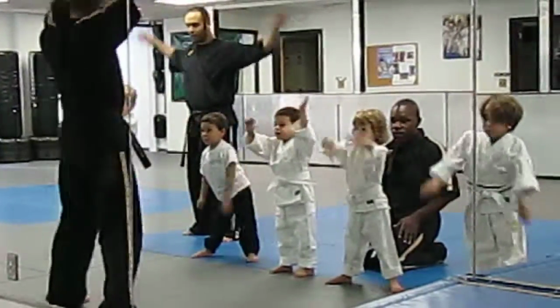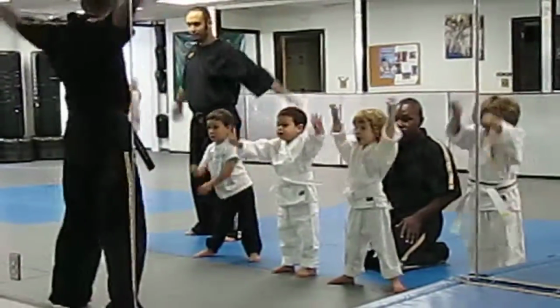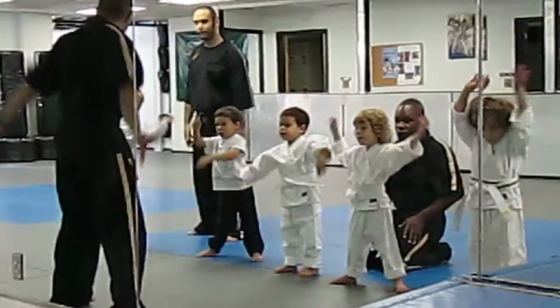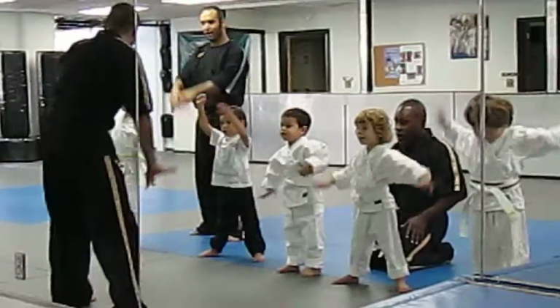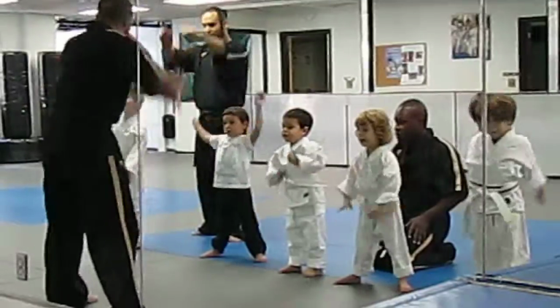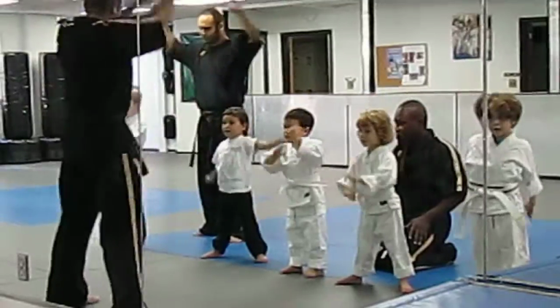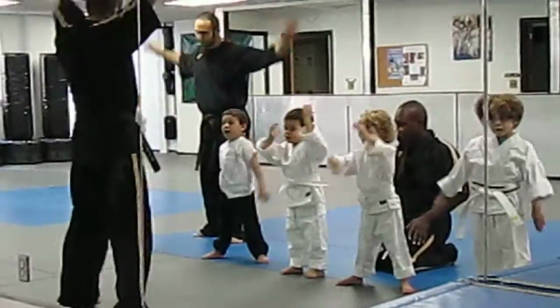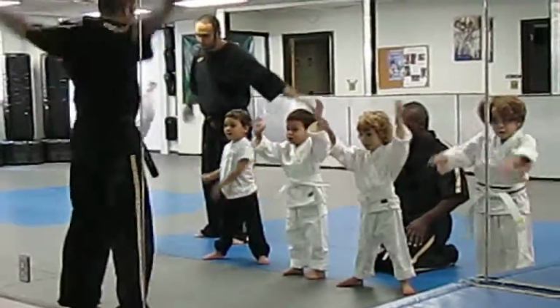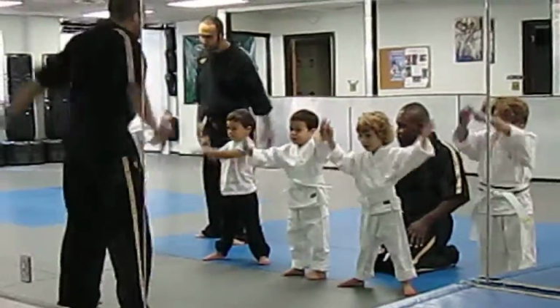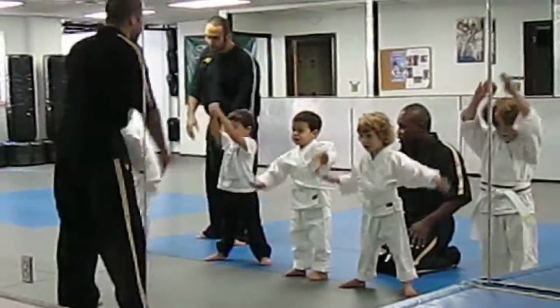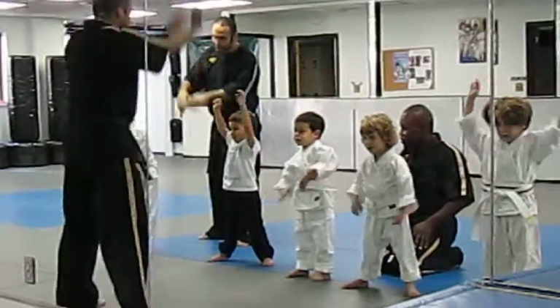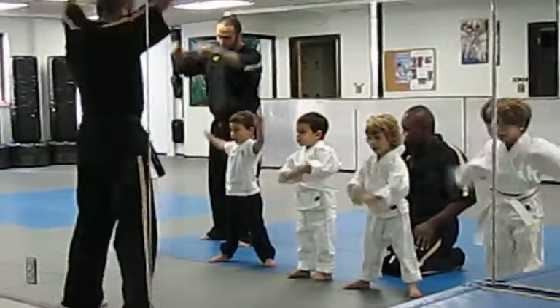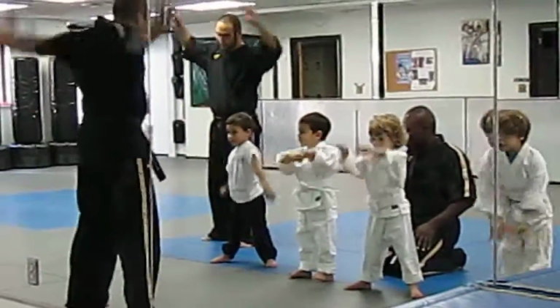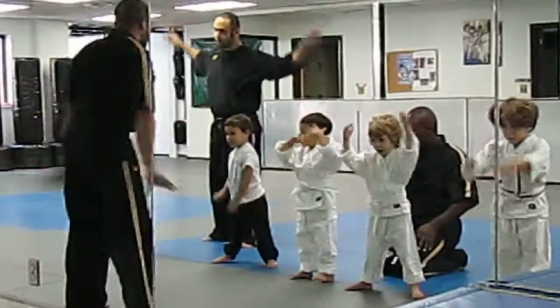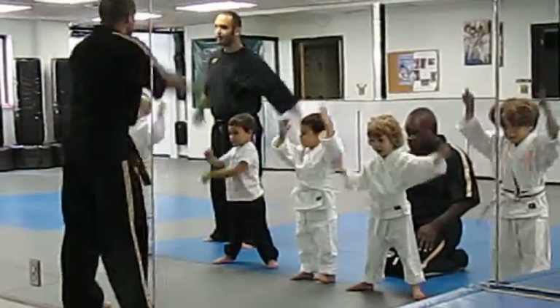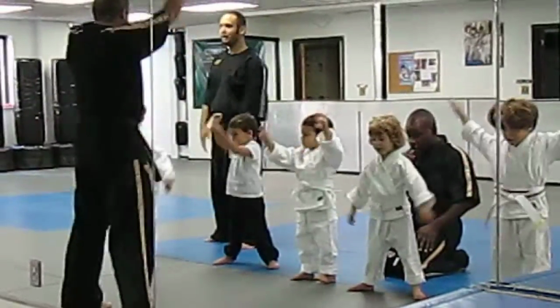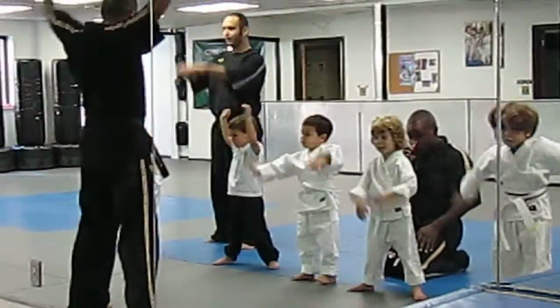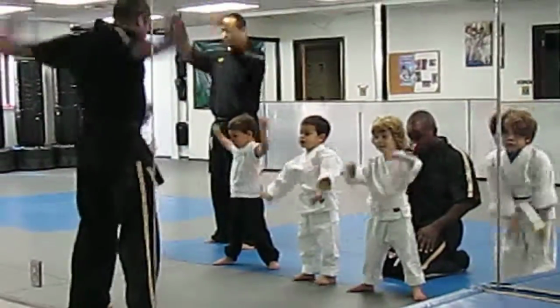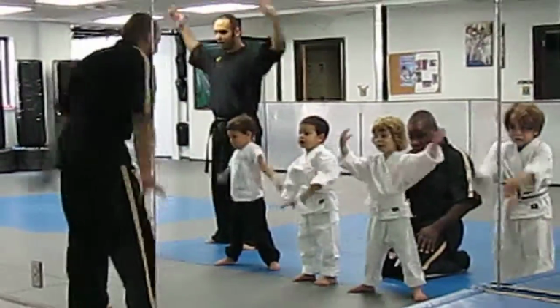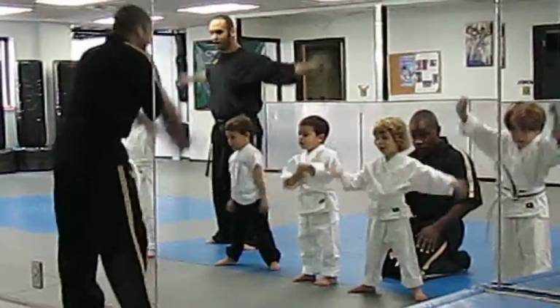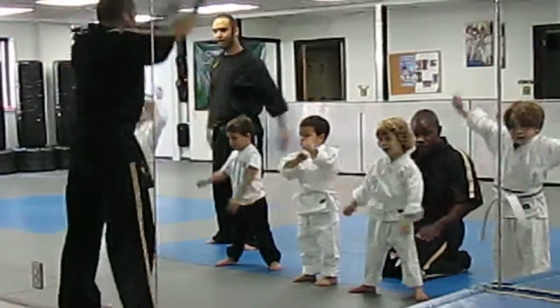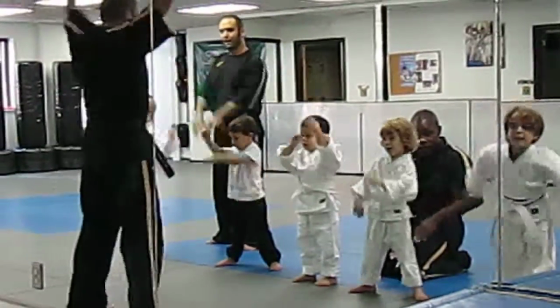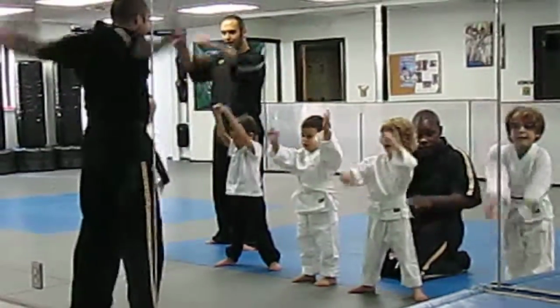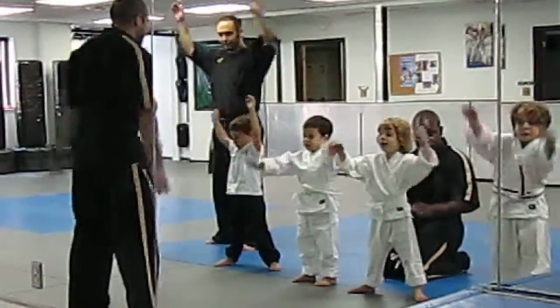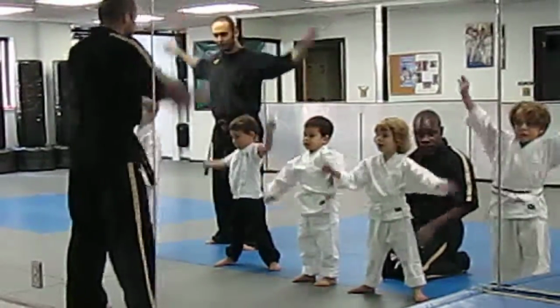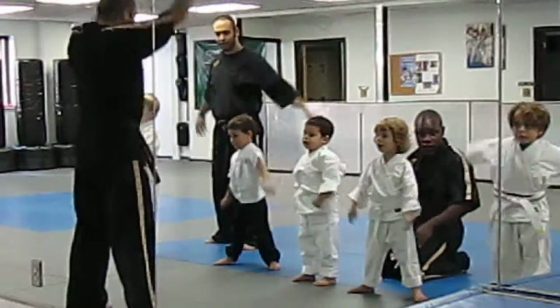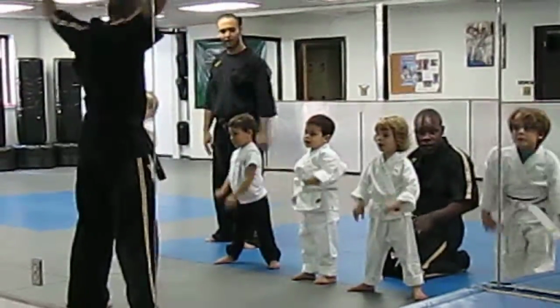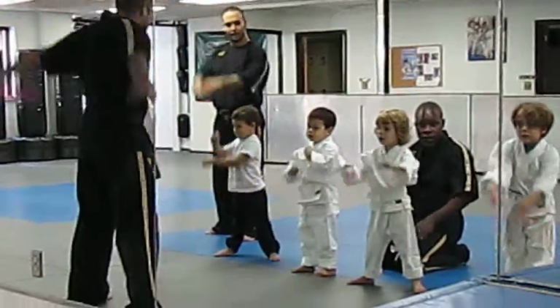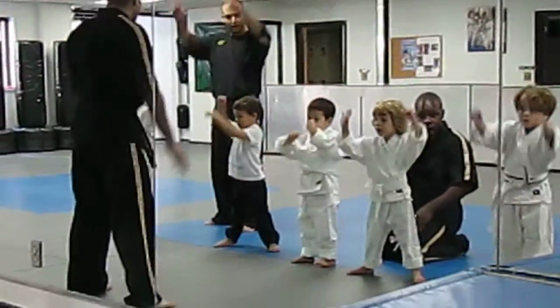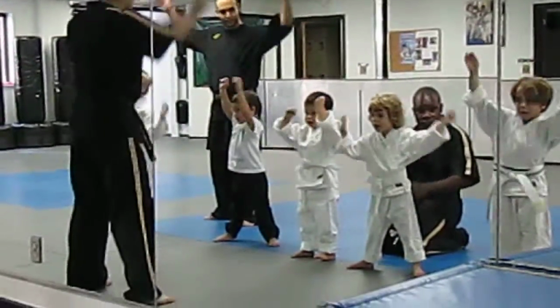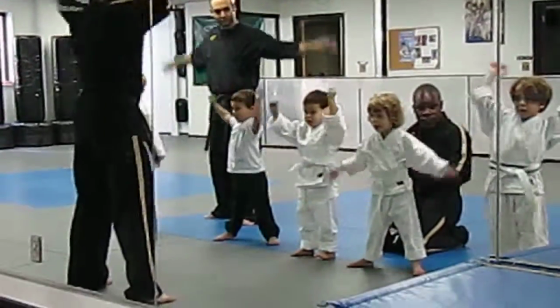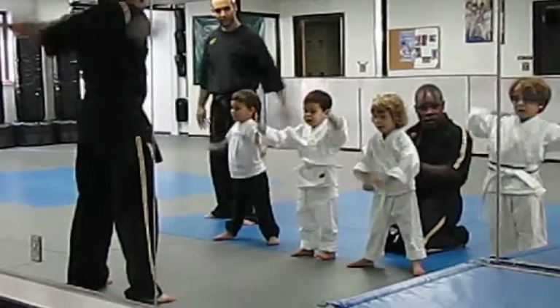Five, sir! Six, sir! Seven, sir! Eight, sir! Nine, sir!